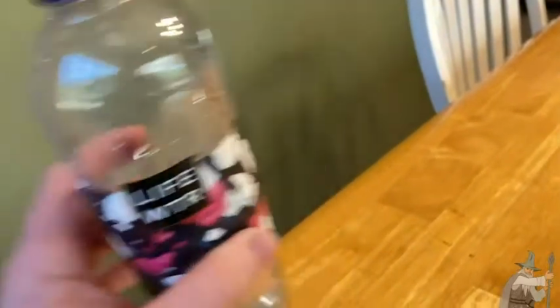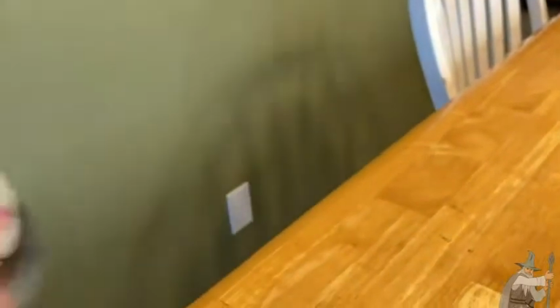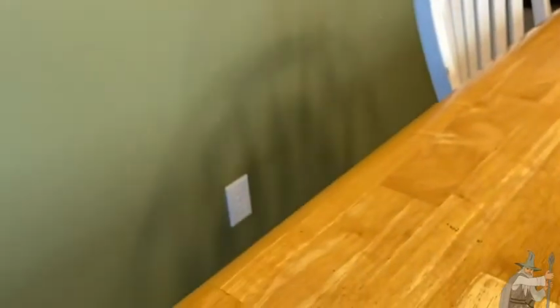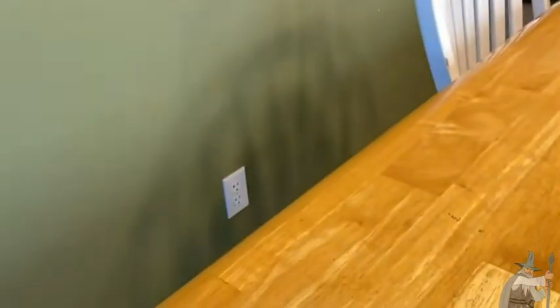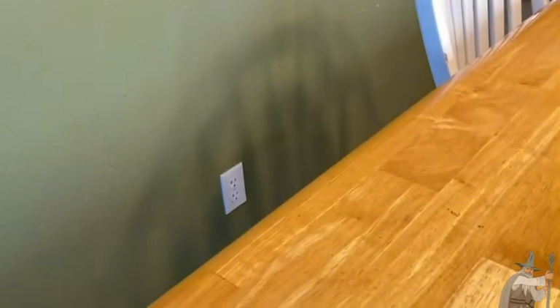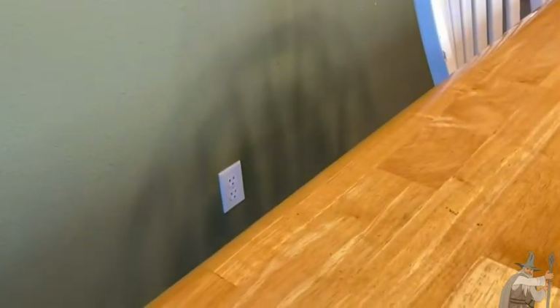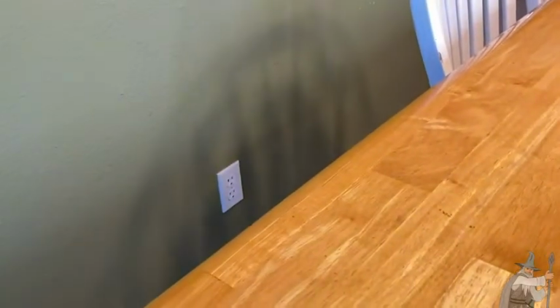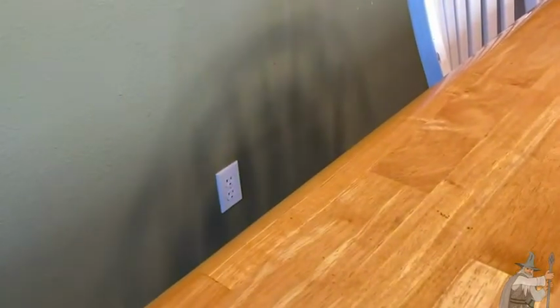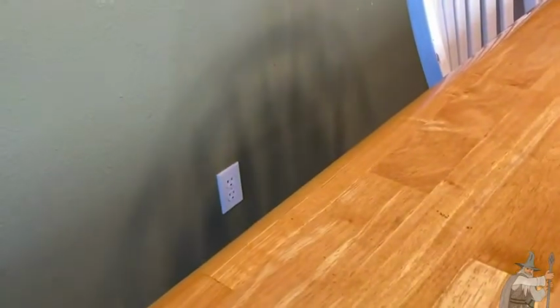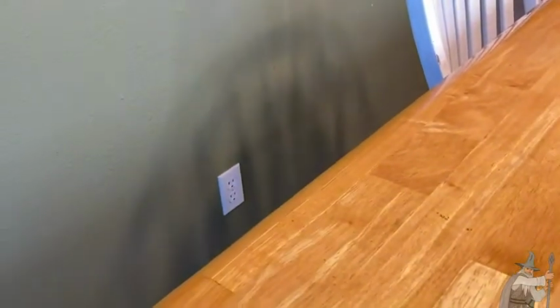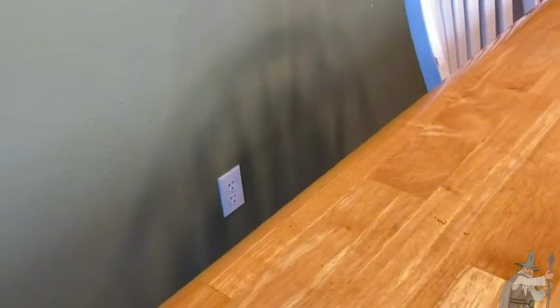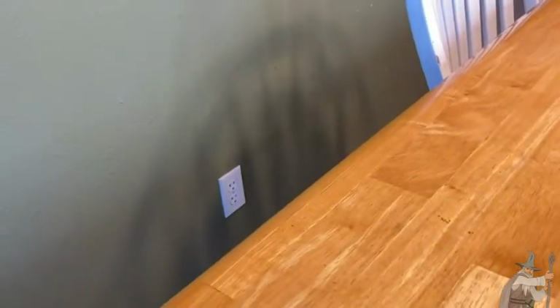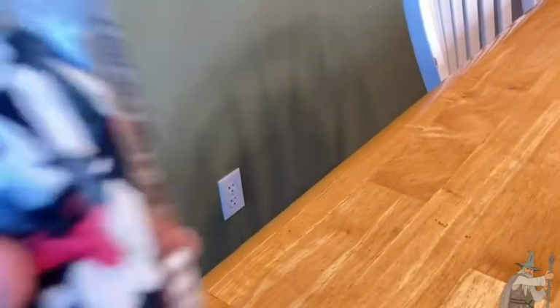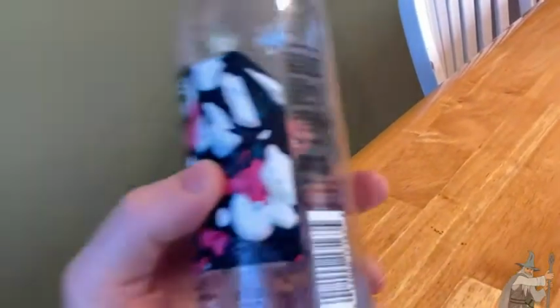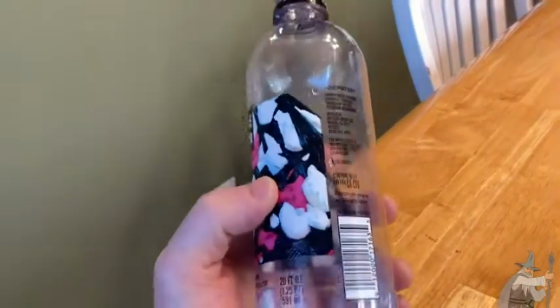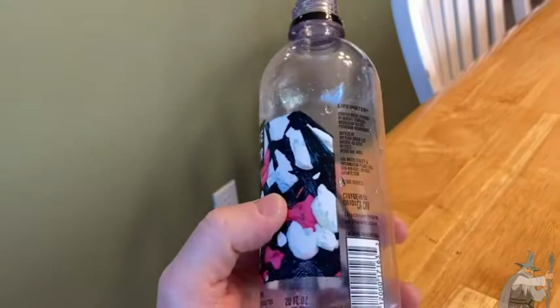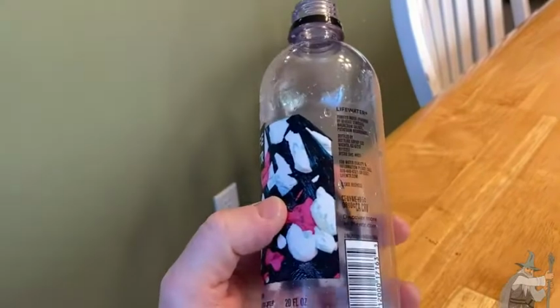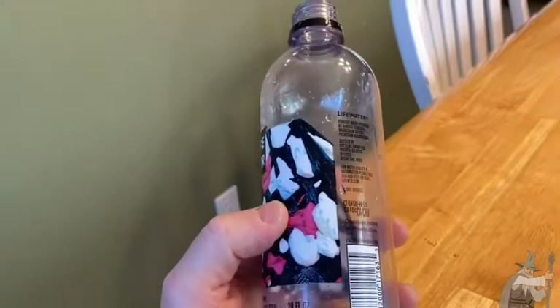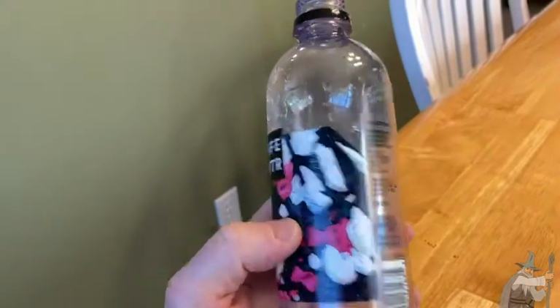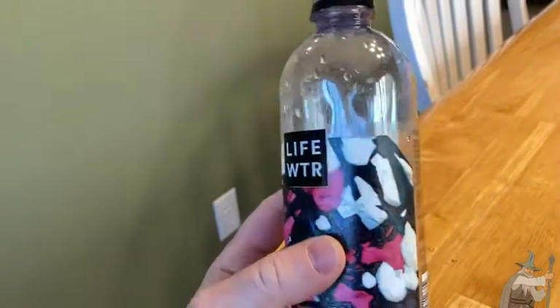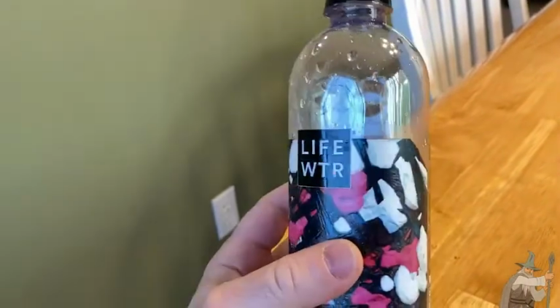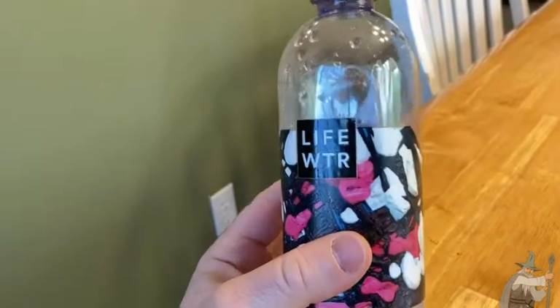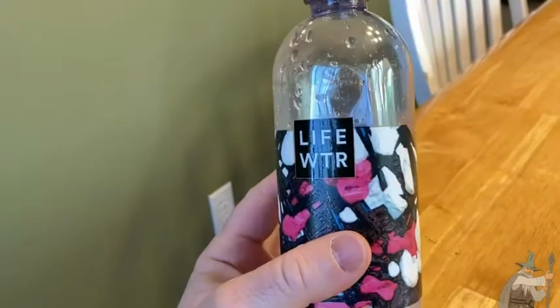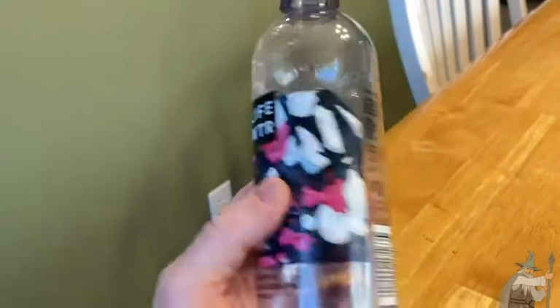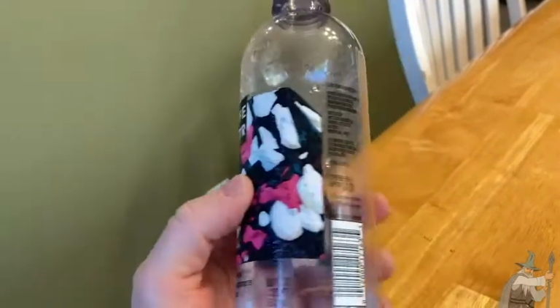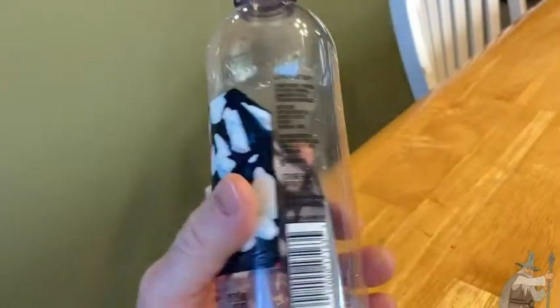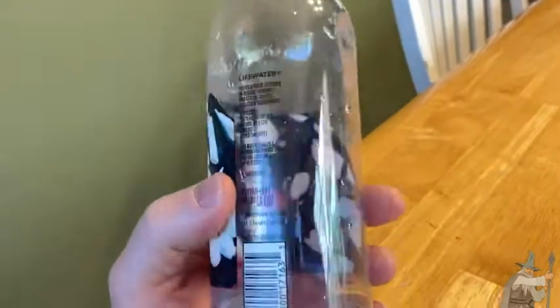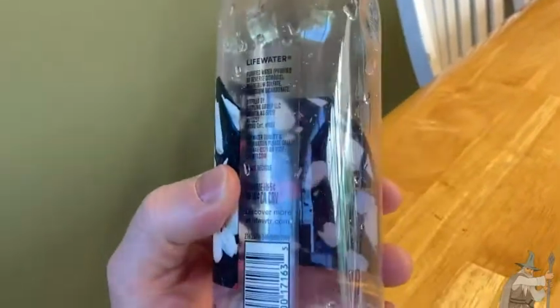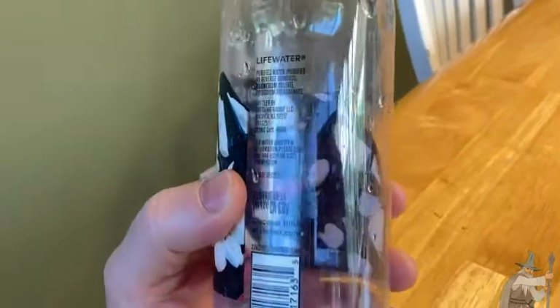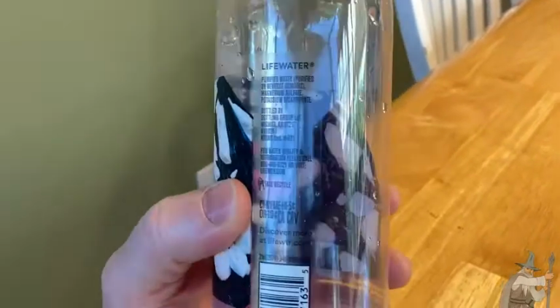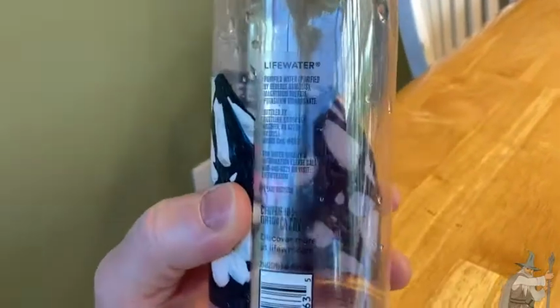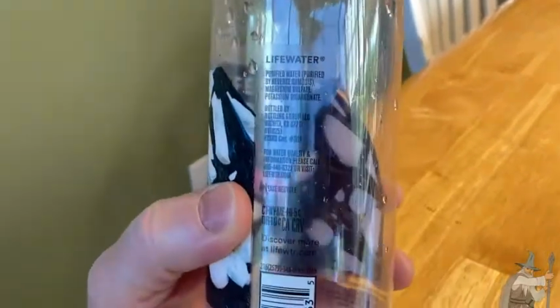So let me just take another sip. Yeah, really fresh tasting. I like it a lot.